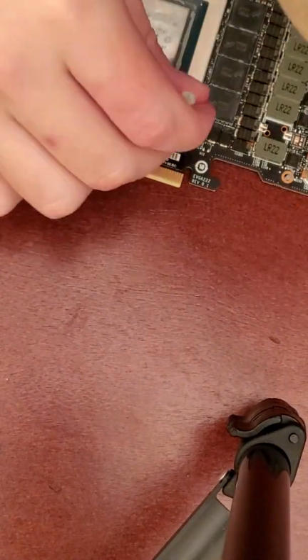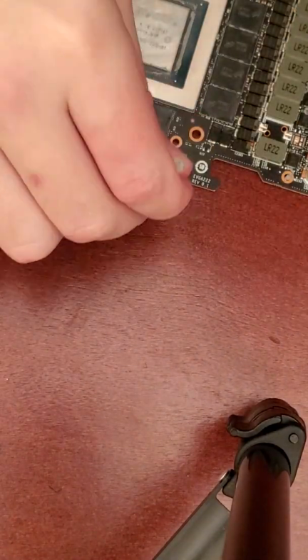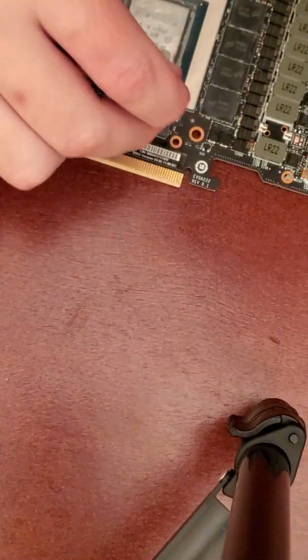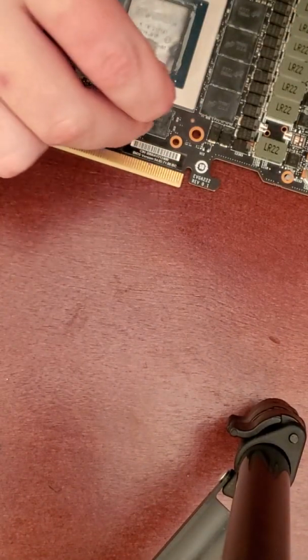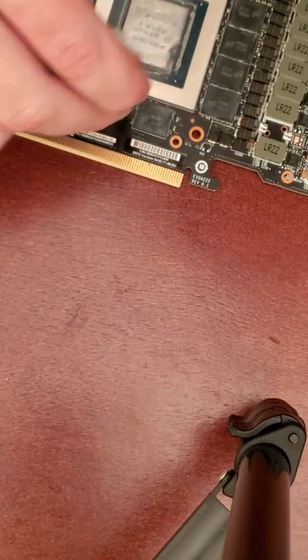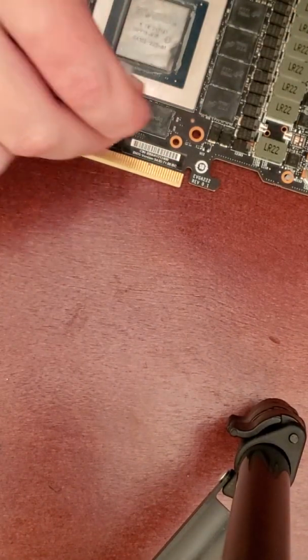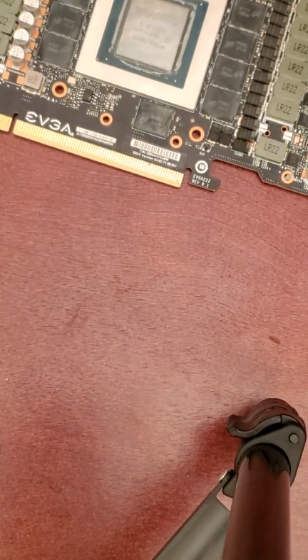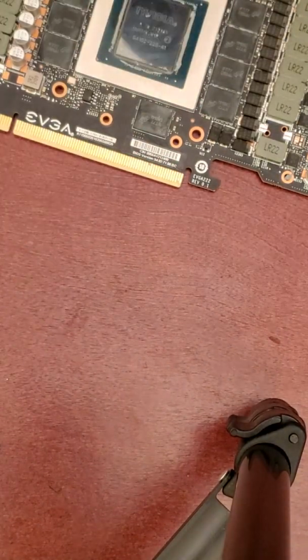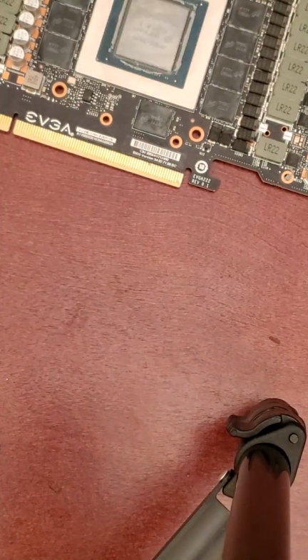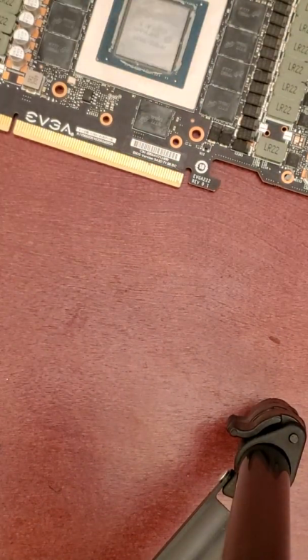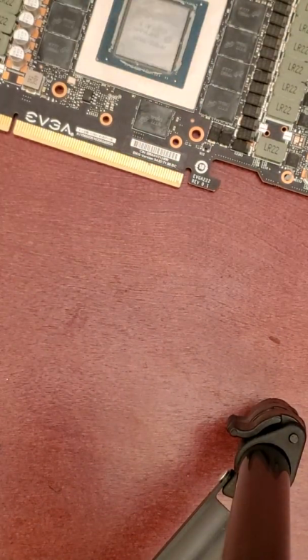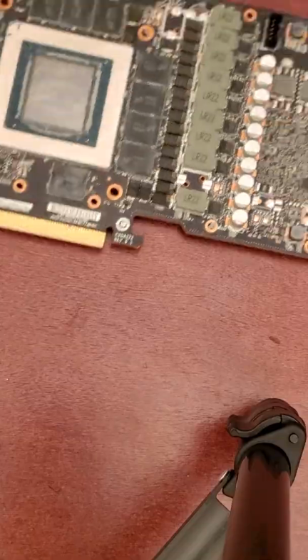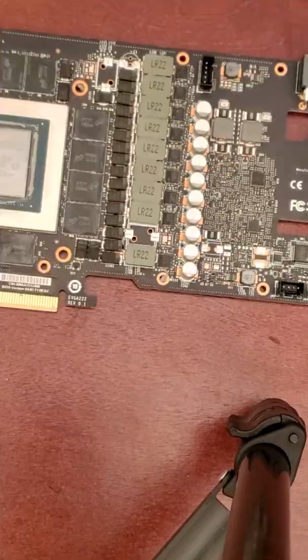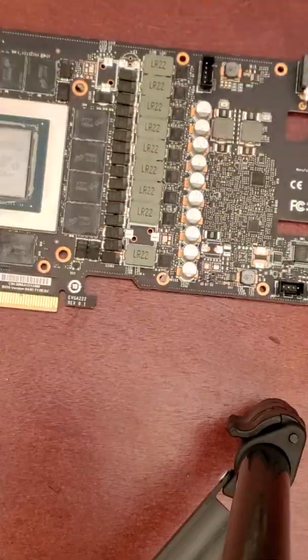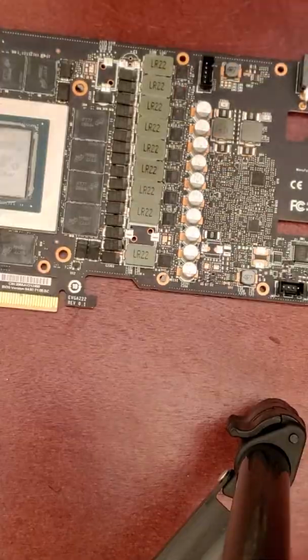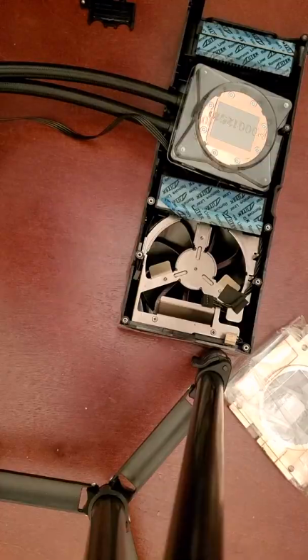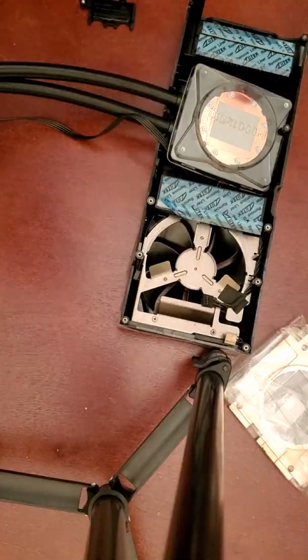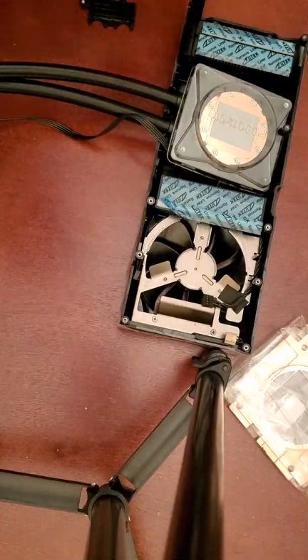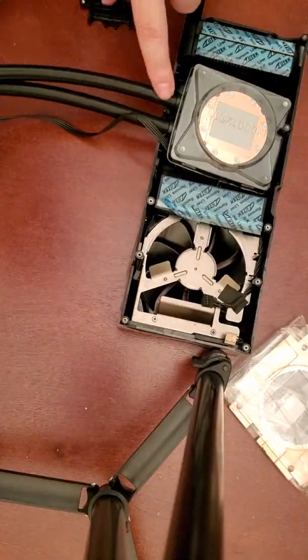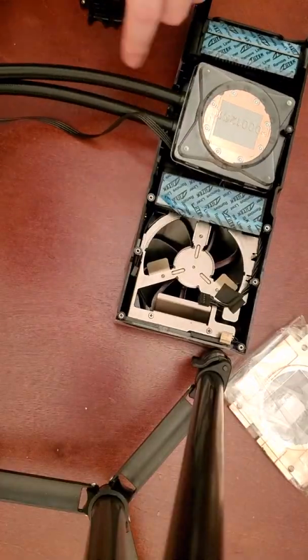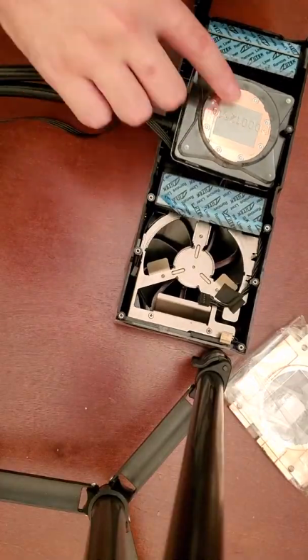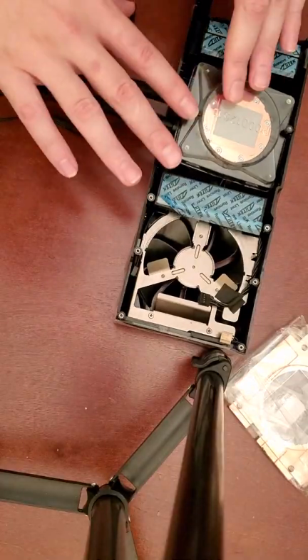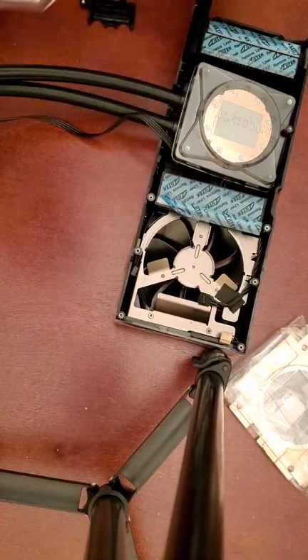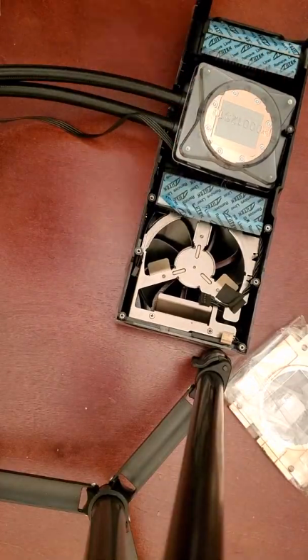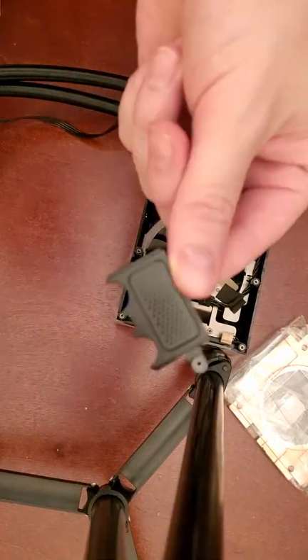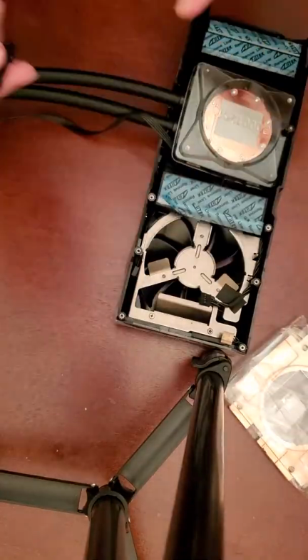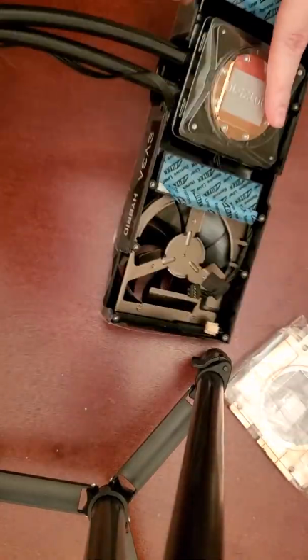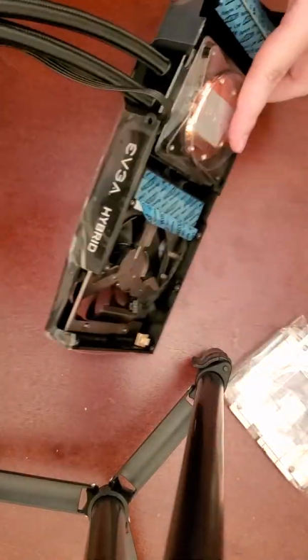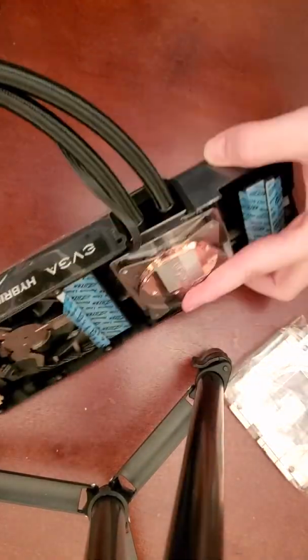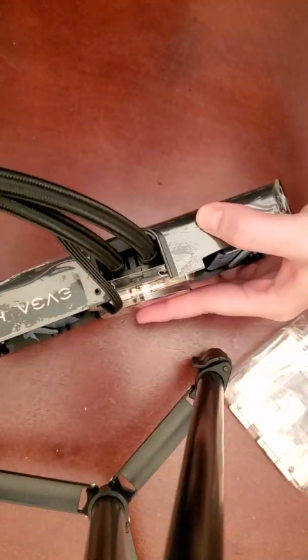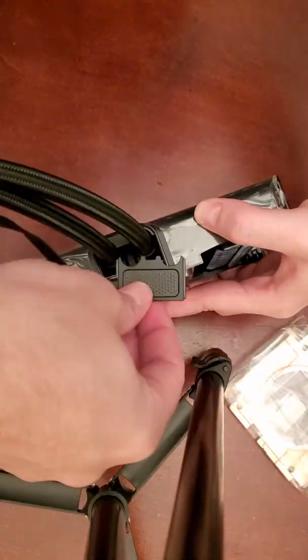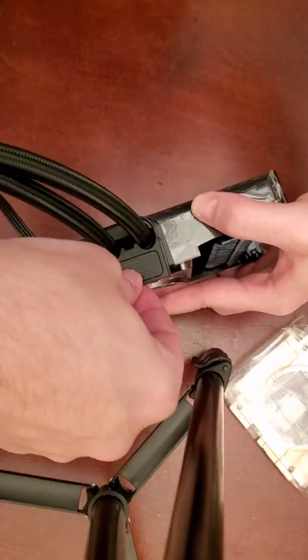Alright, now that it's clean, we can go ahead and get out our new cooler and set all that up.